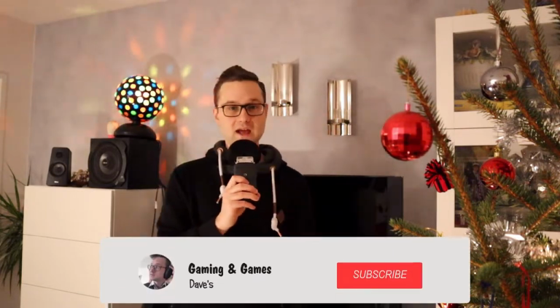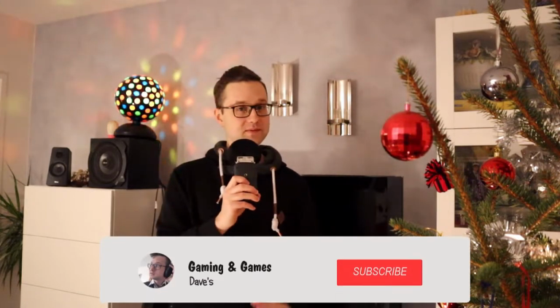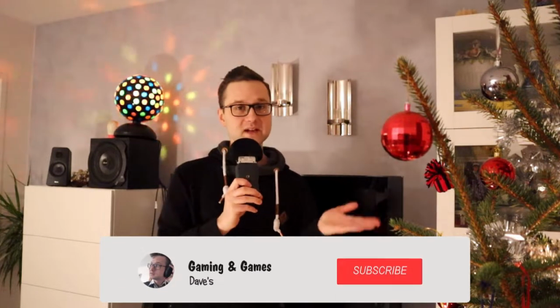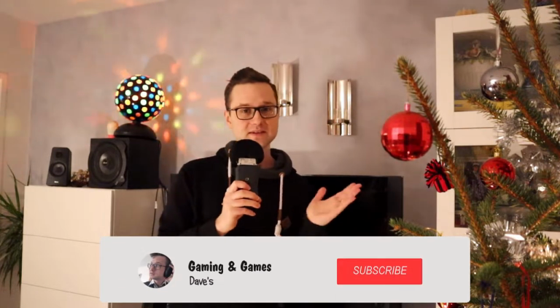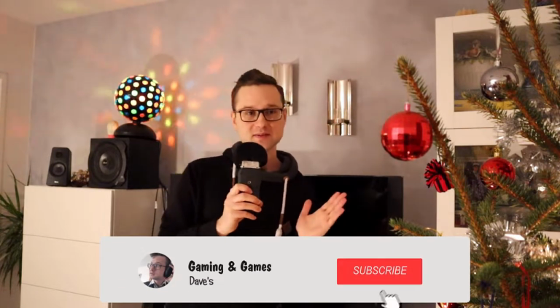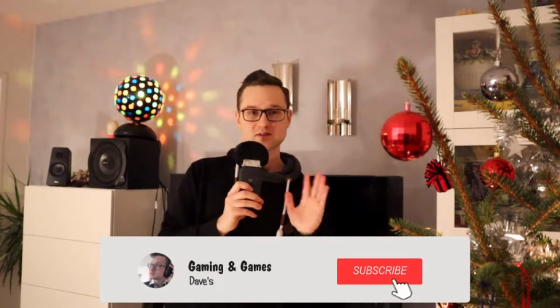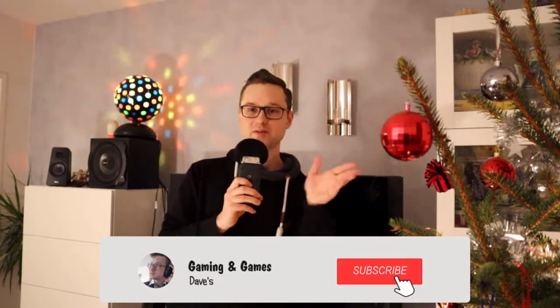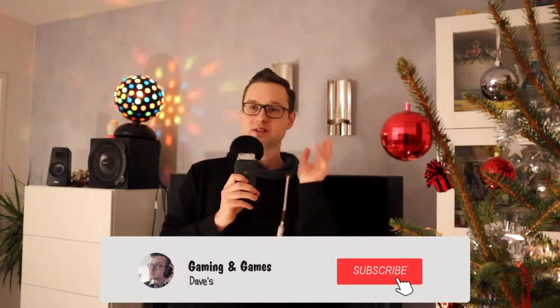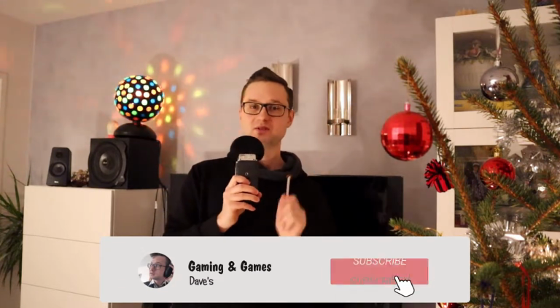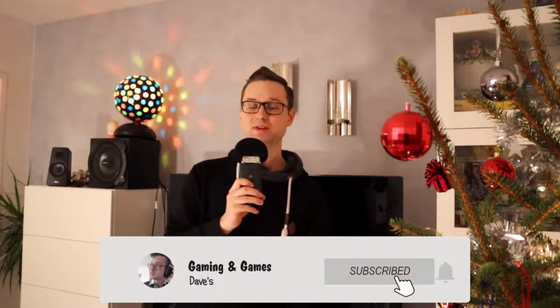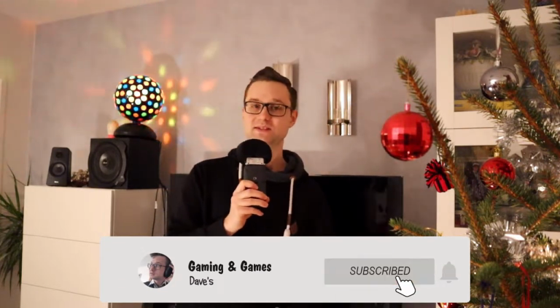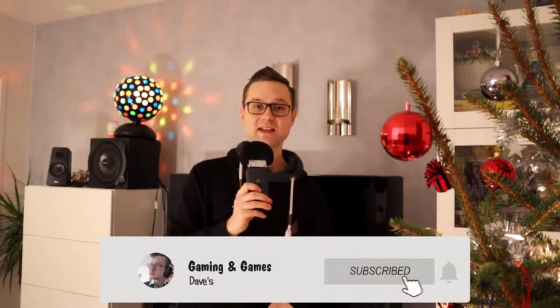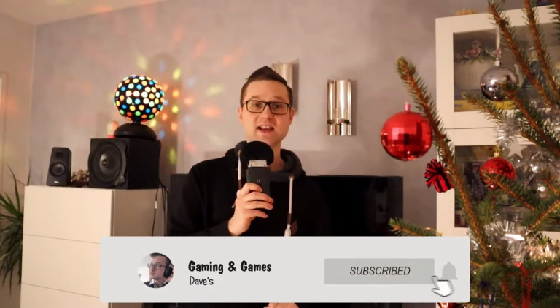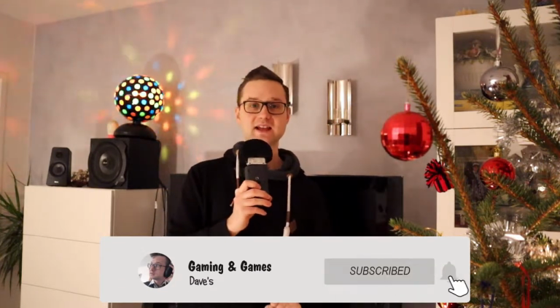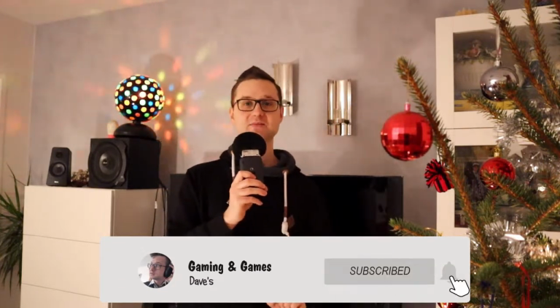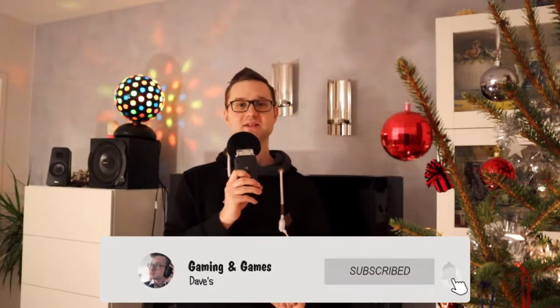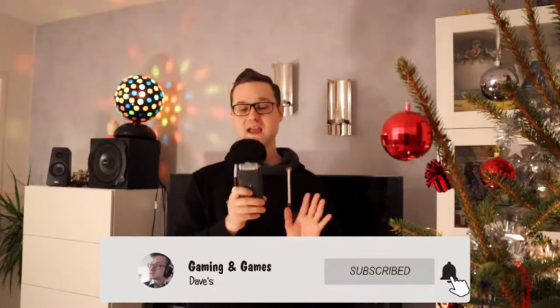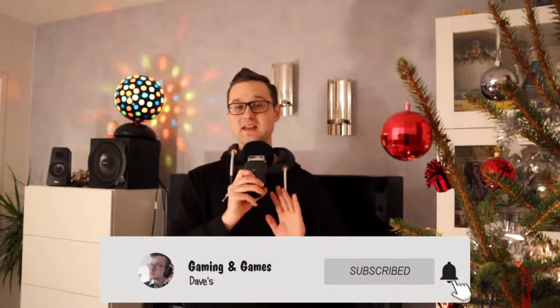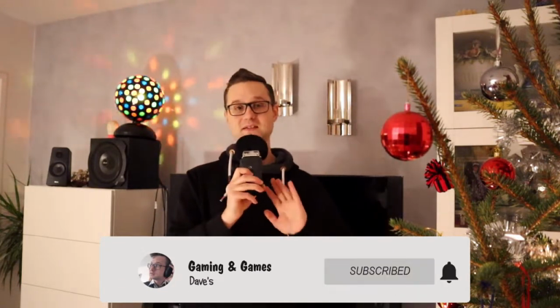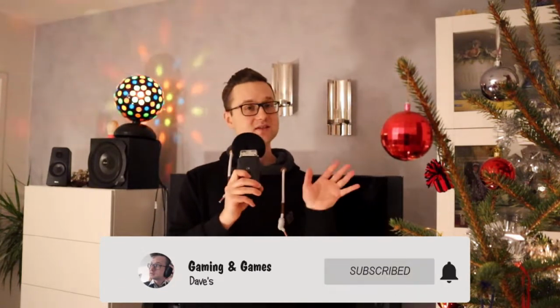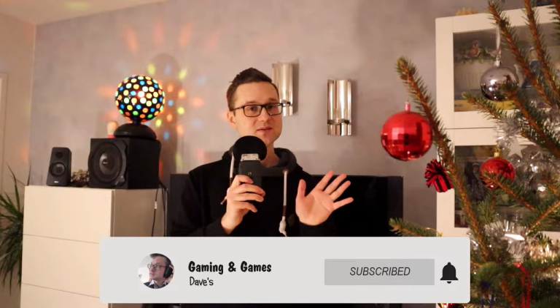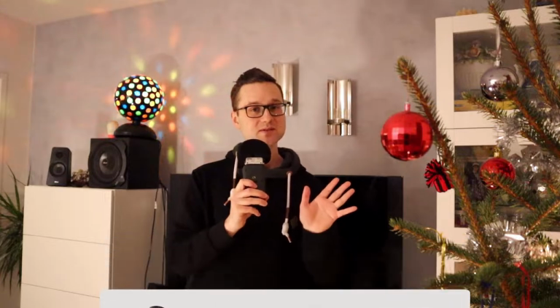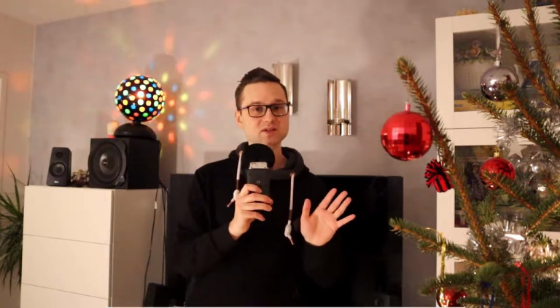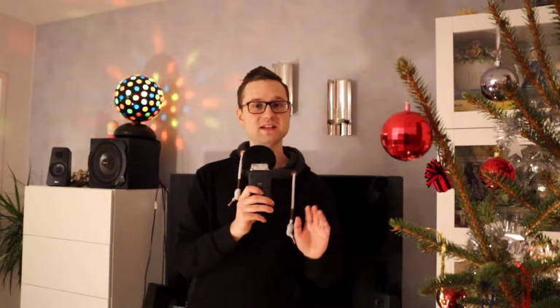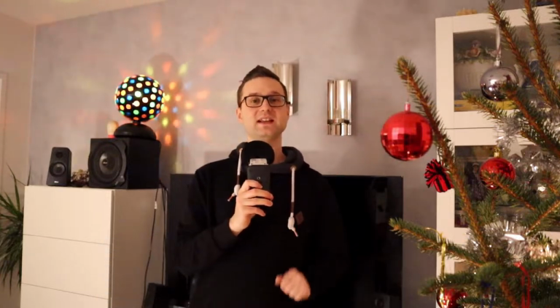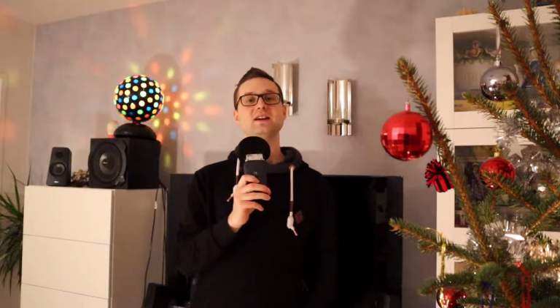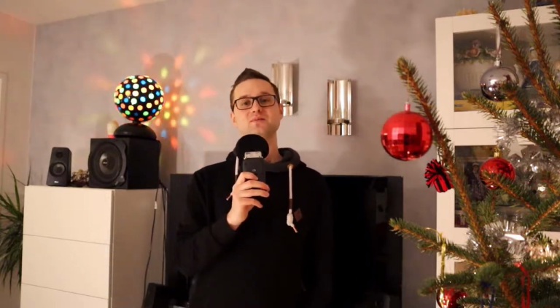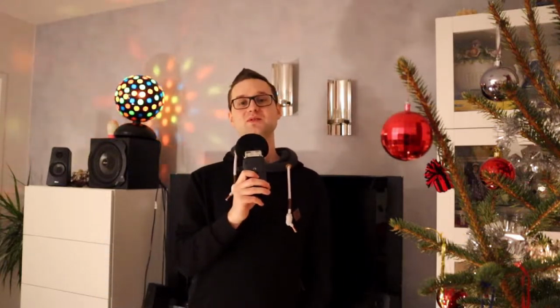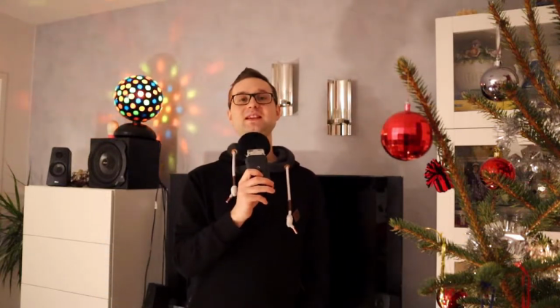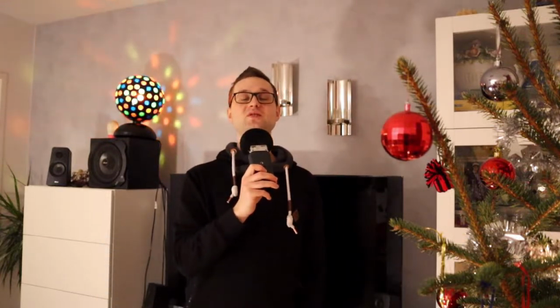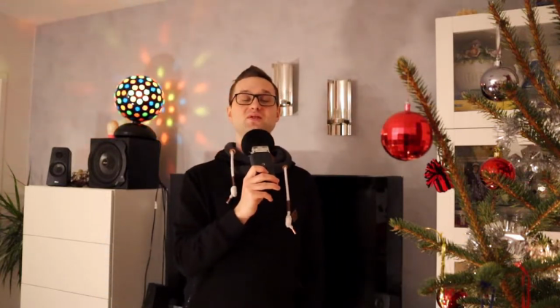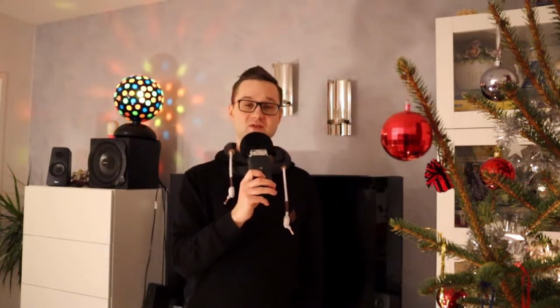And if you liked this video, don't forget to press the like button. Thank you so much for watching, and I hope to see you soon.